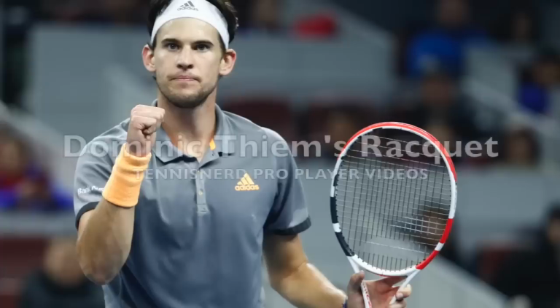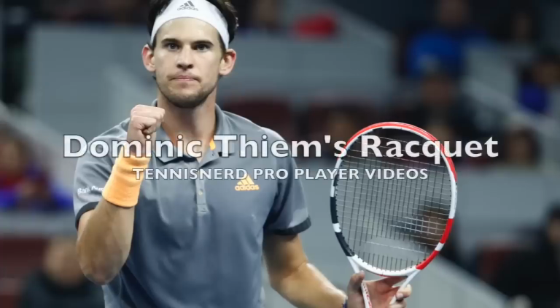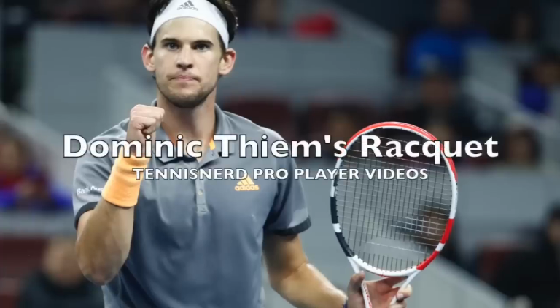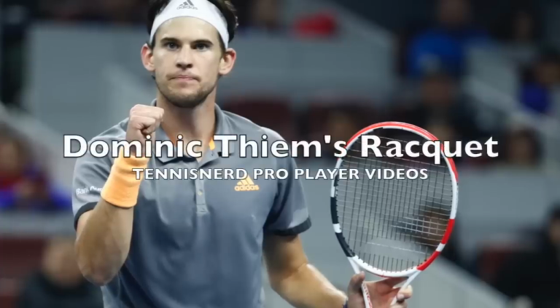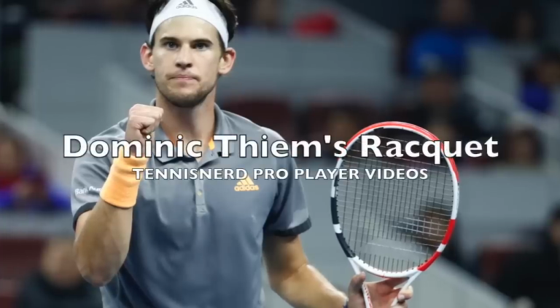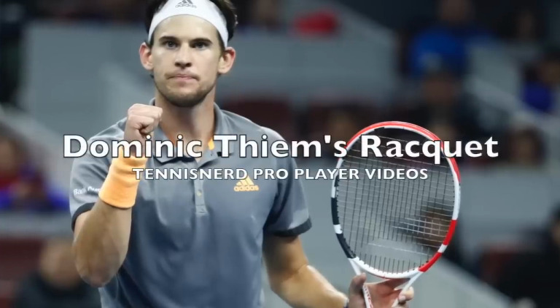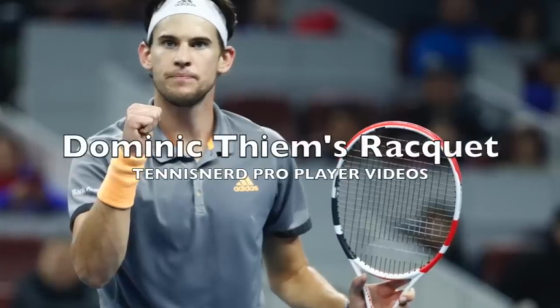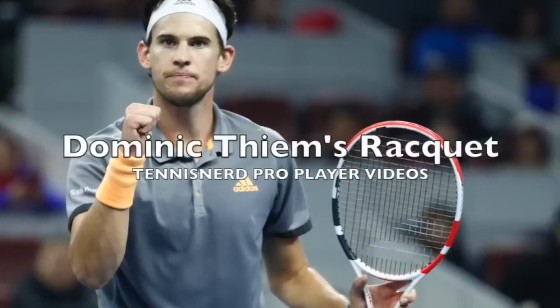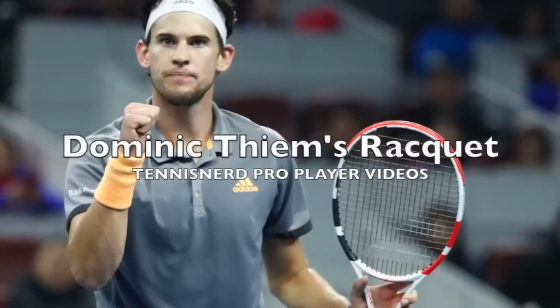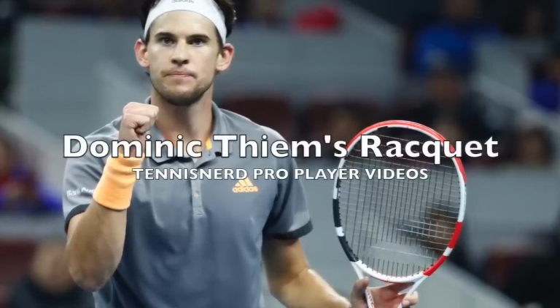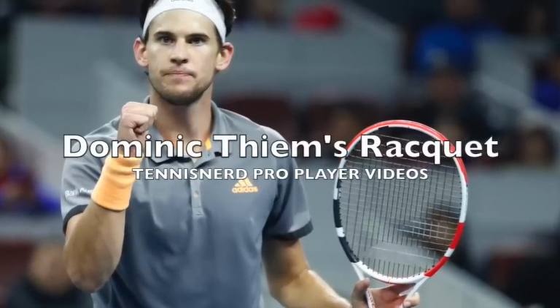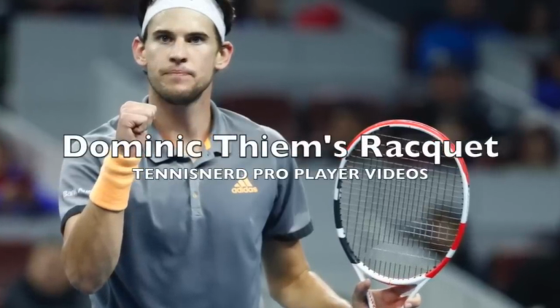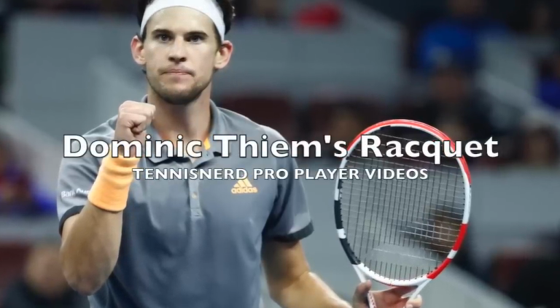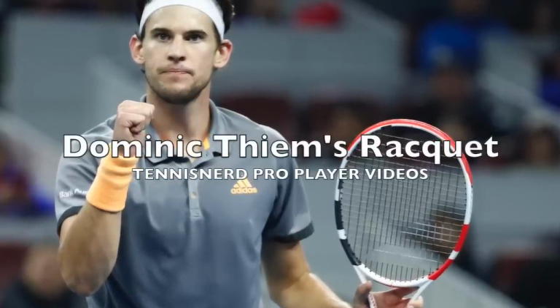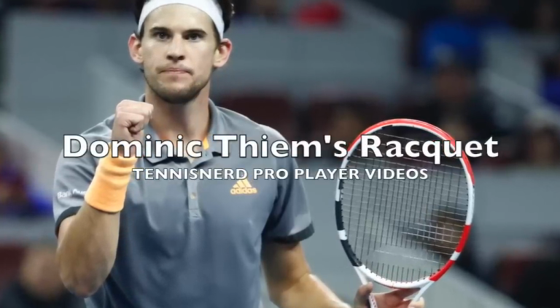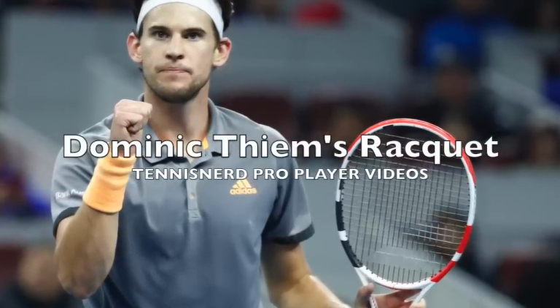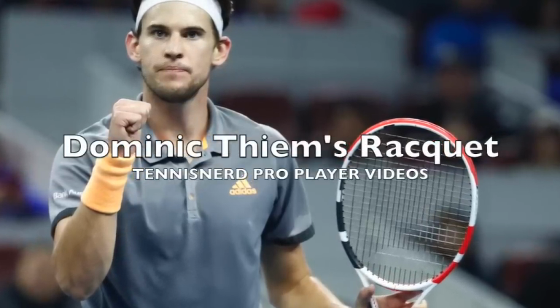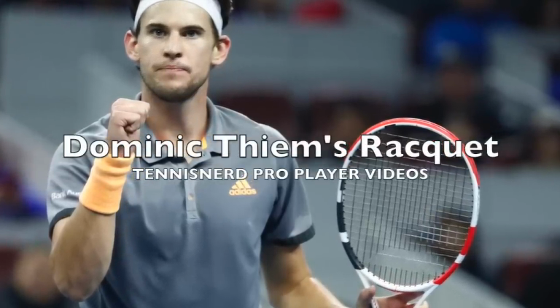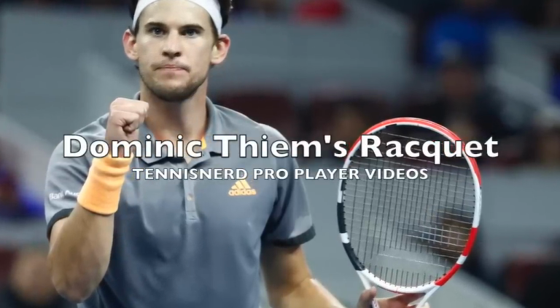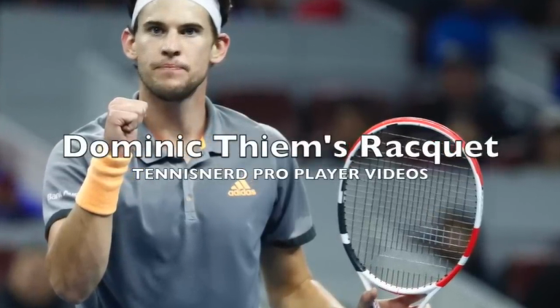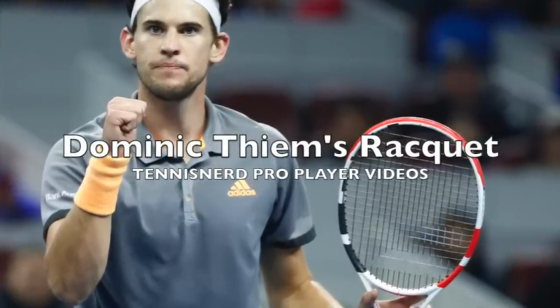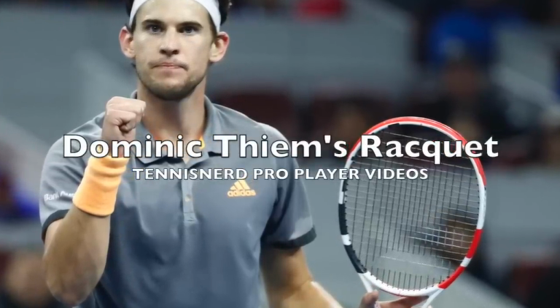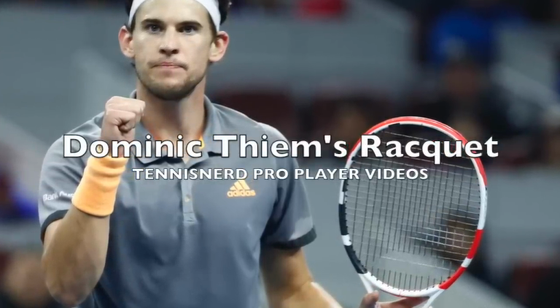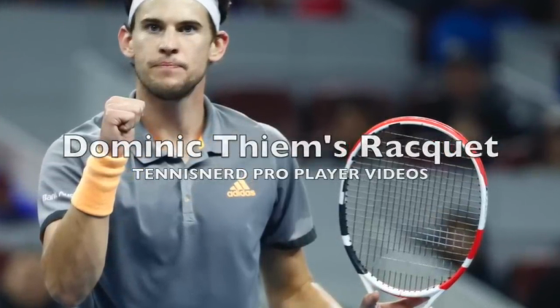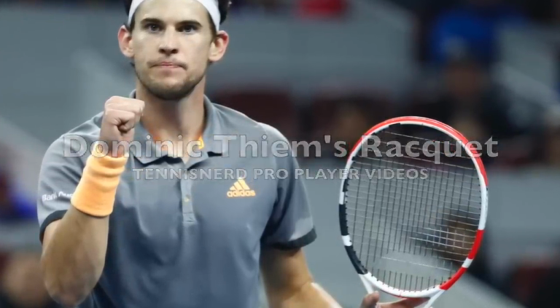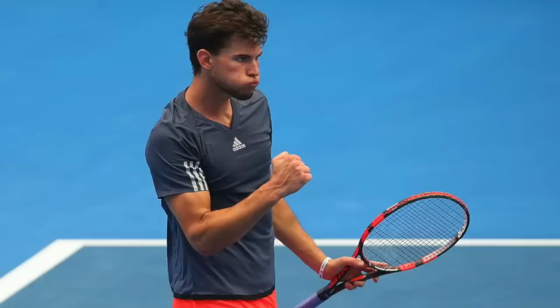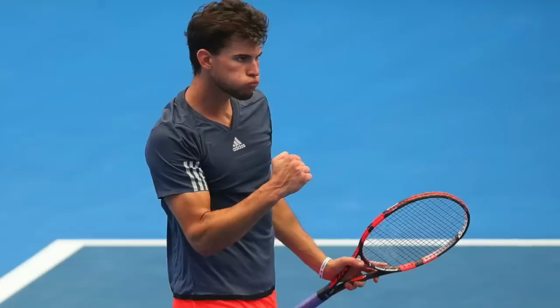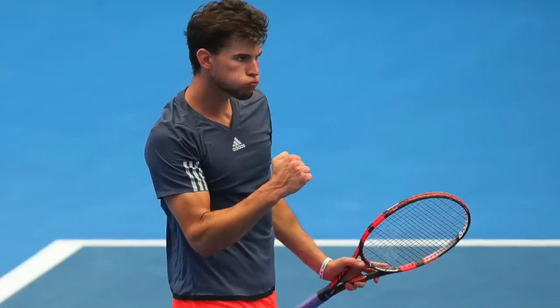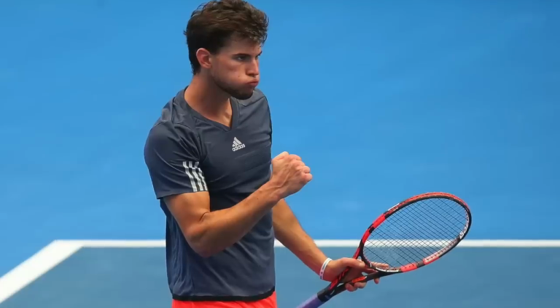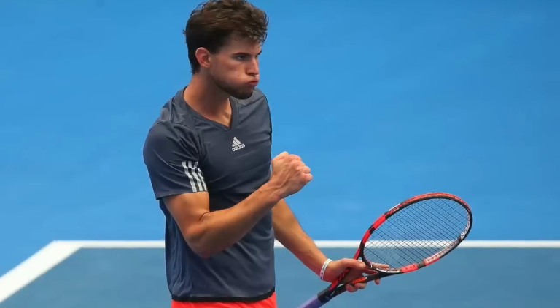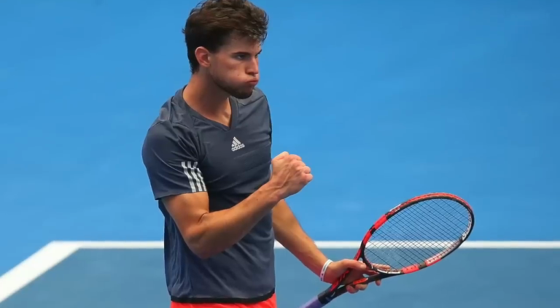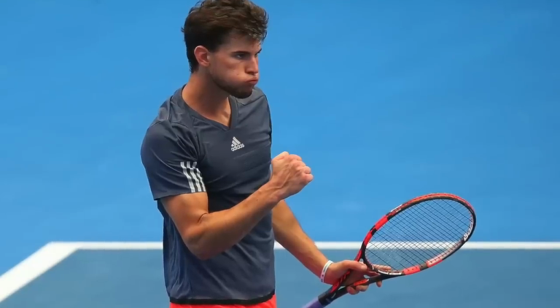Hey fellow tennis nerds, in this video we deal with Austrian powerhouse Dominik Thiem and his racket setup.